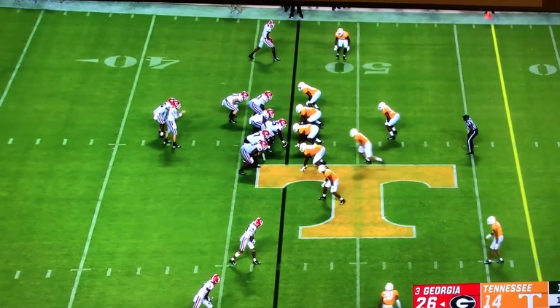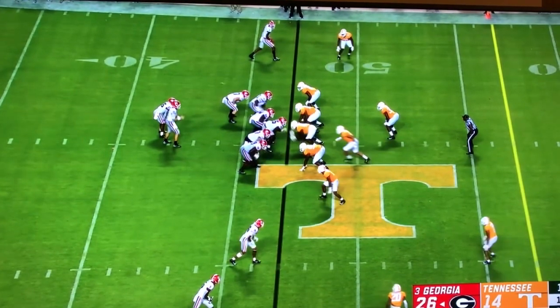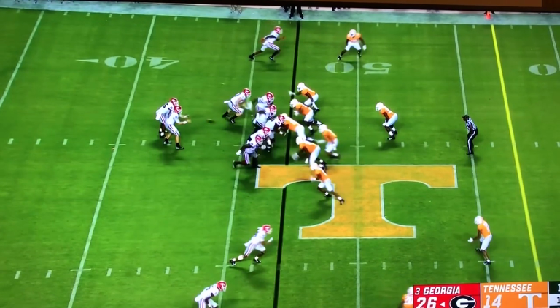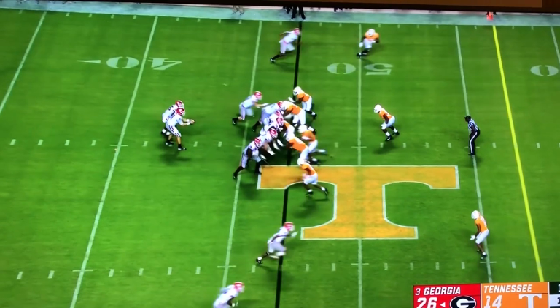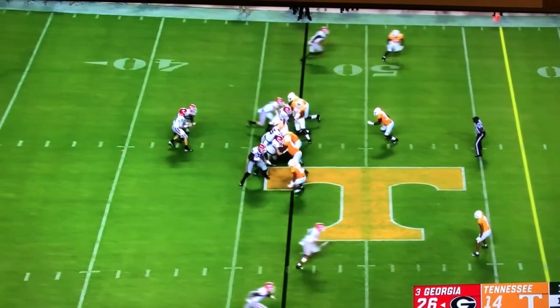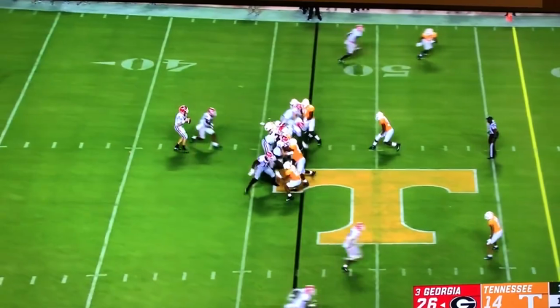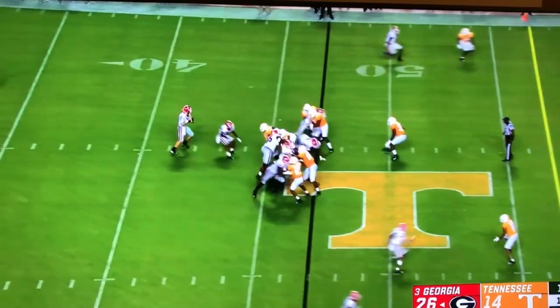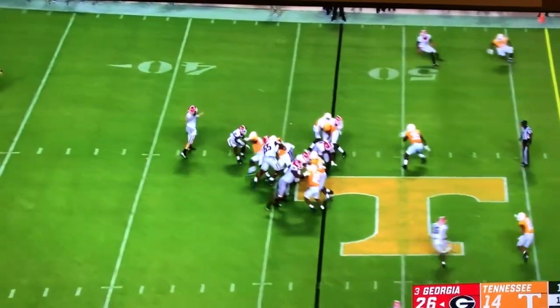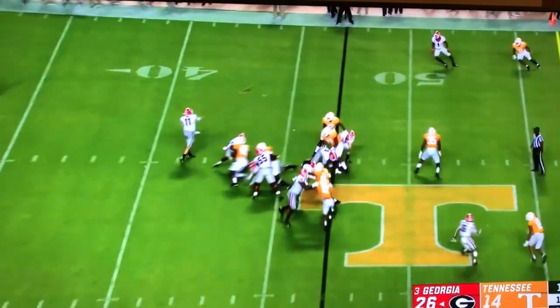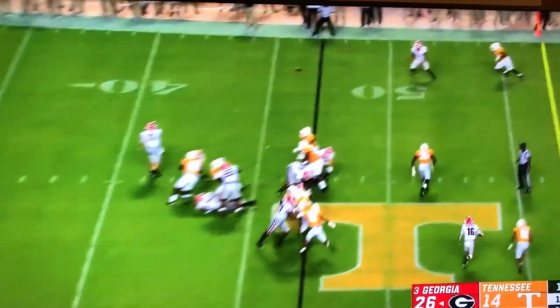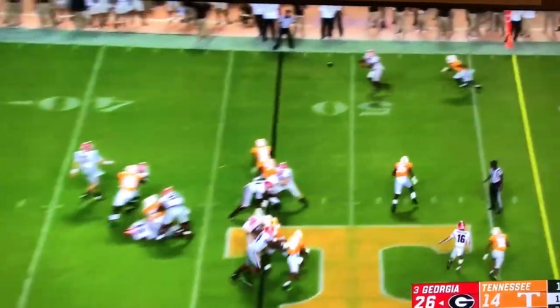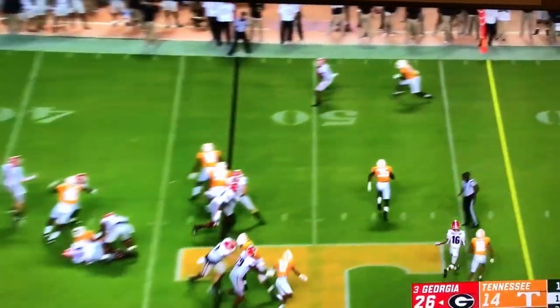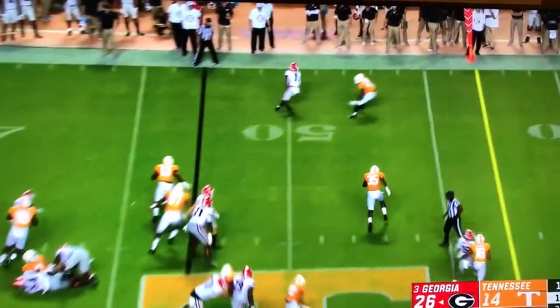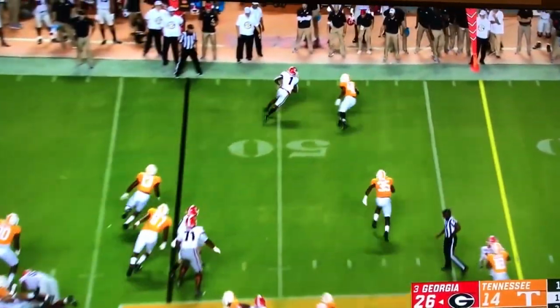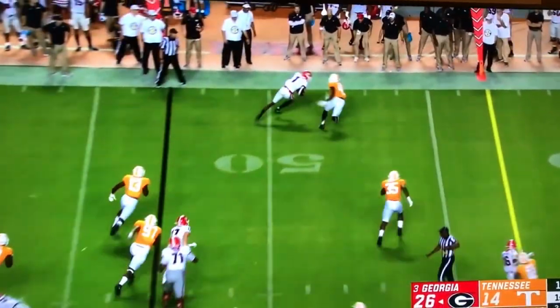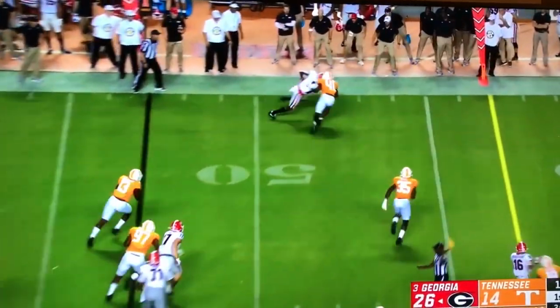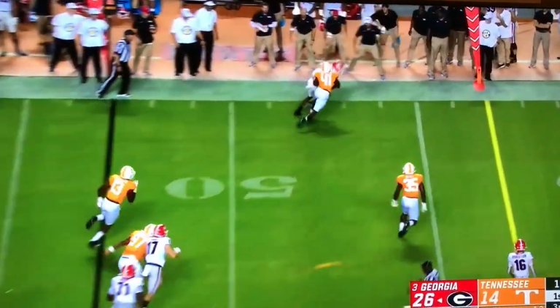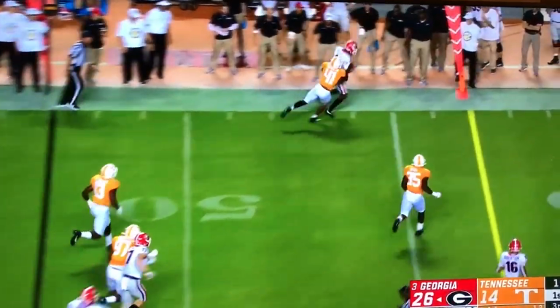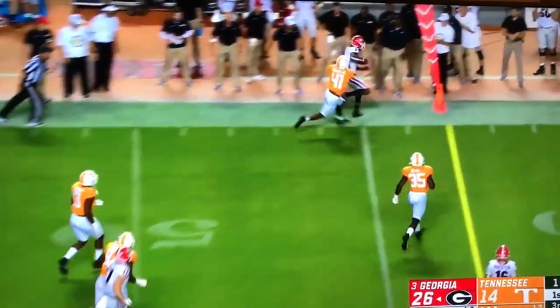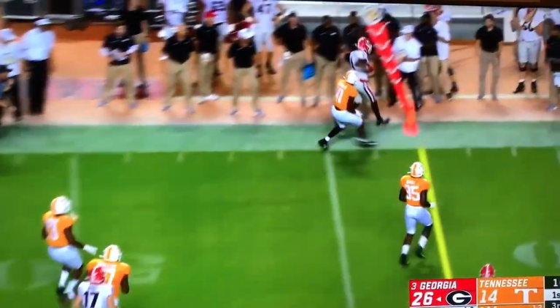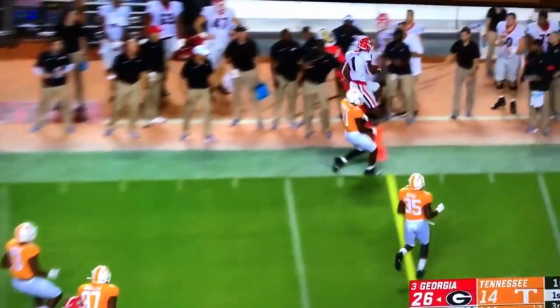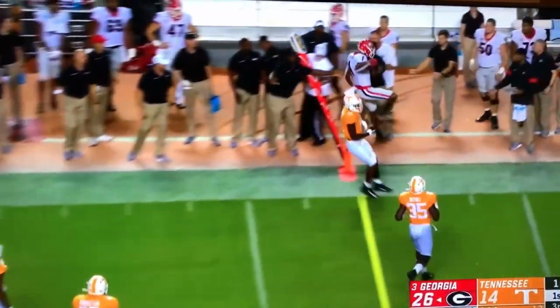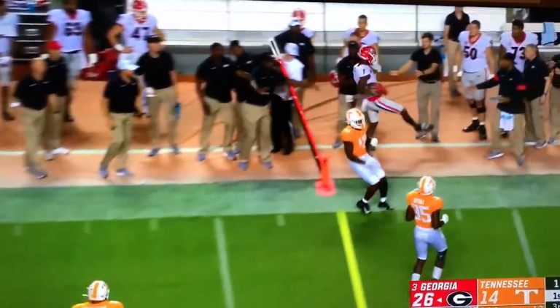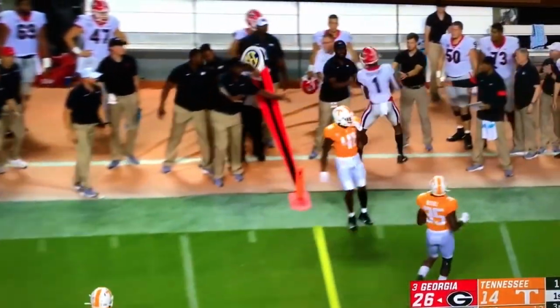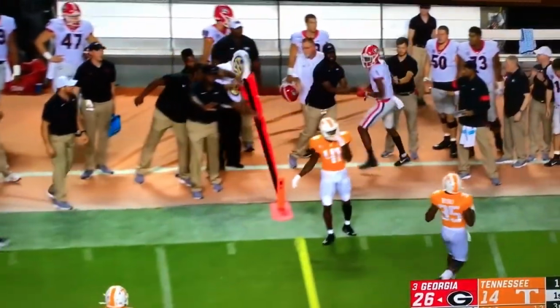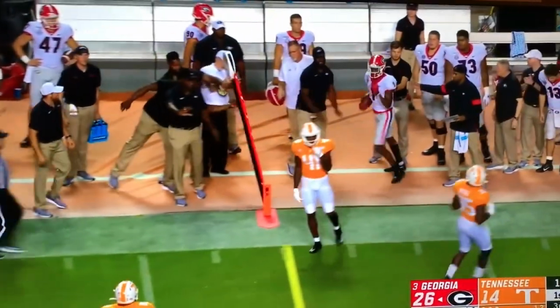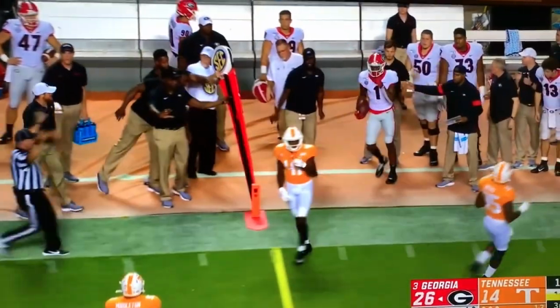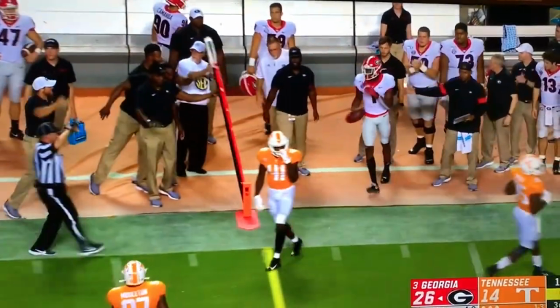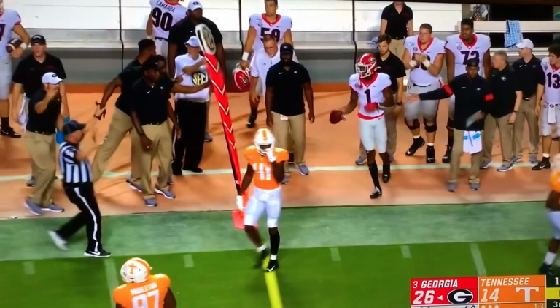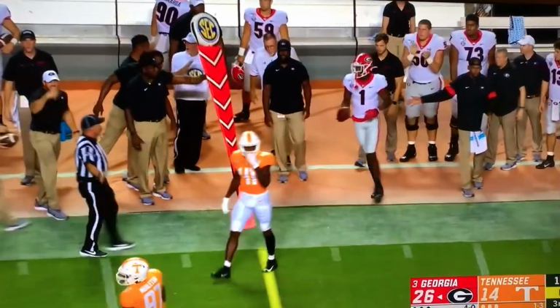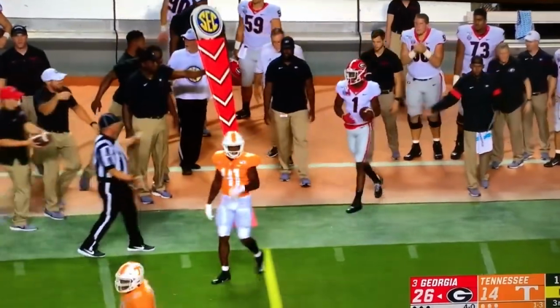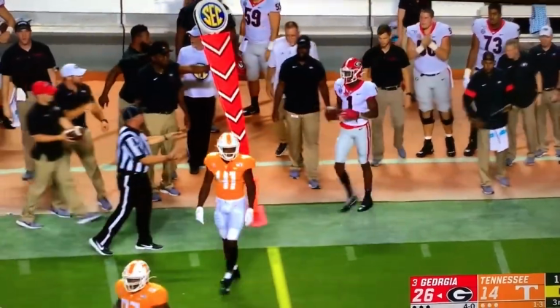Florida was an underdog at home against Auburn today and beat them. George Pickens with the catch, Fromm right on target as usual.